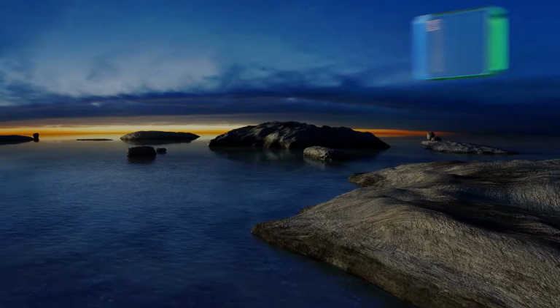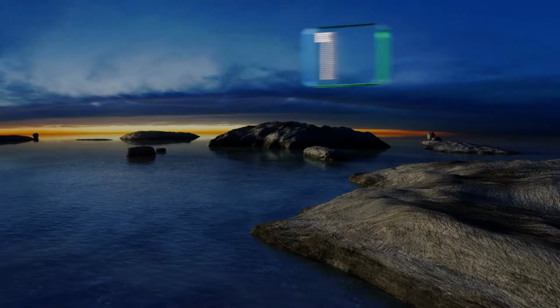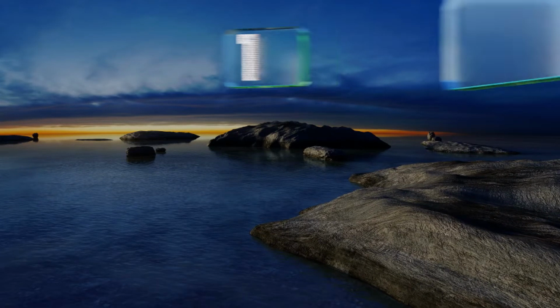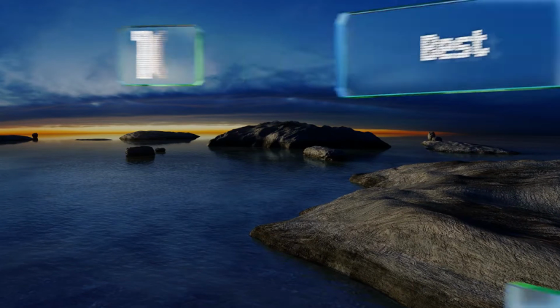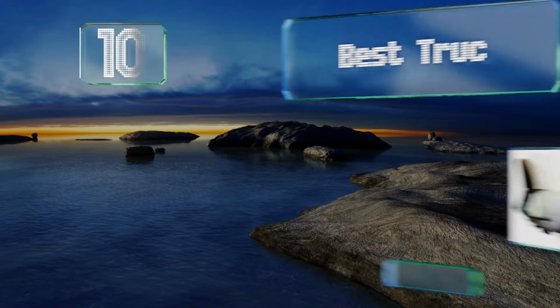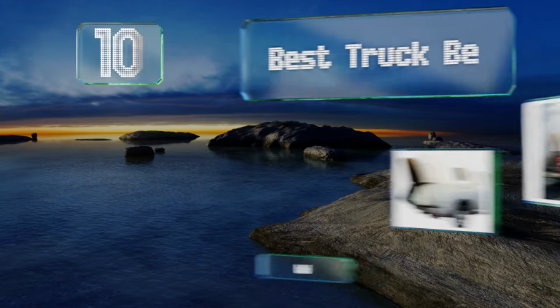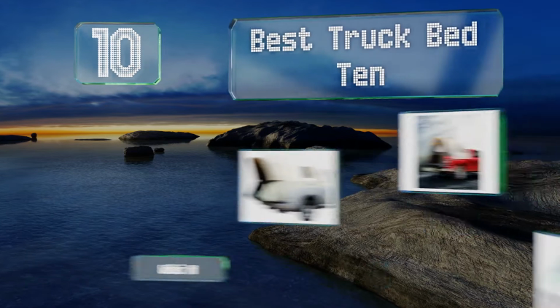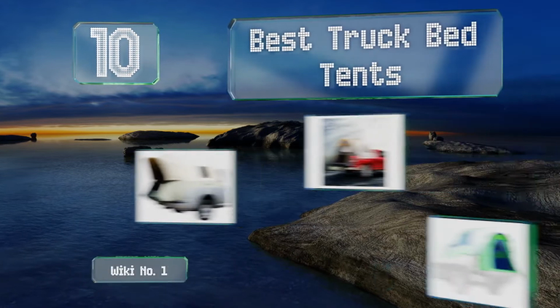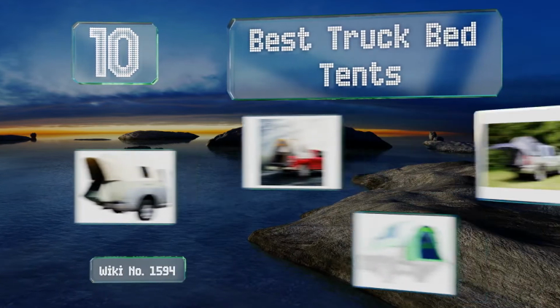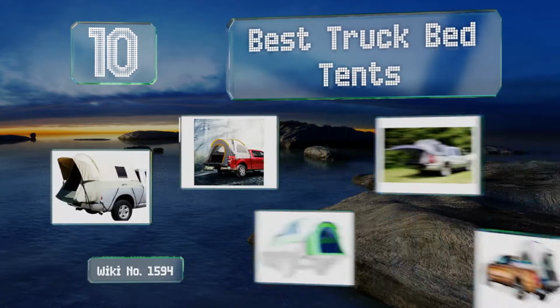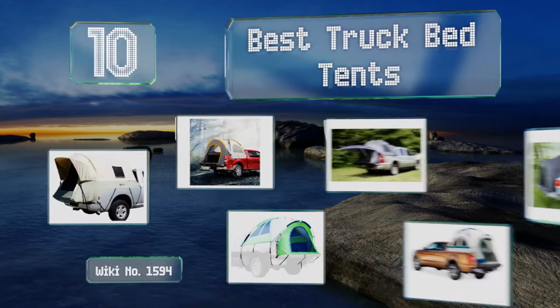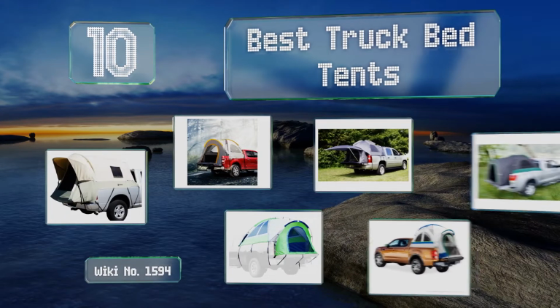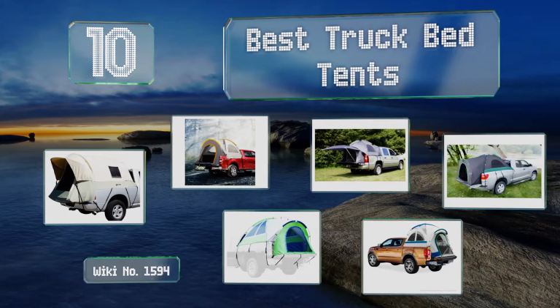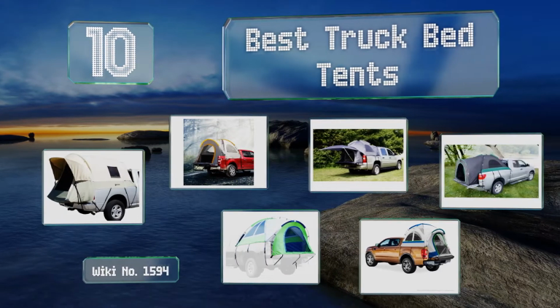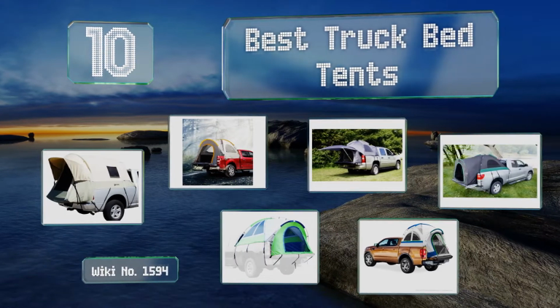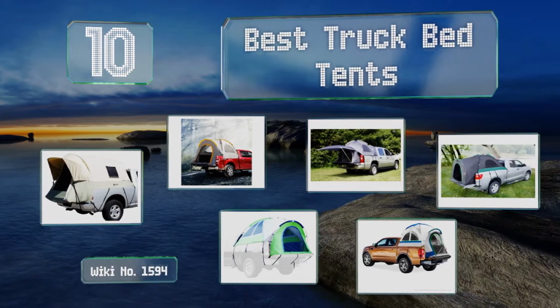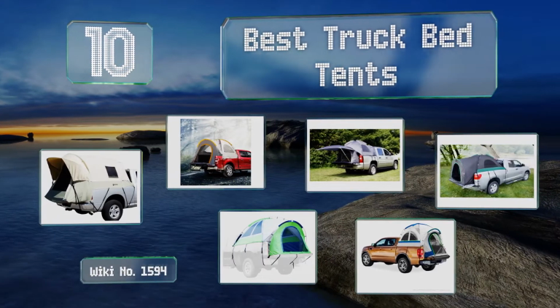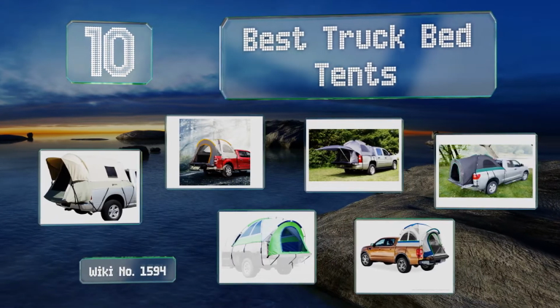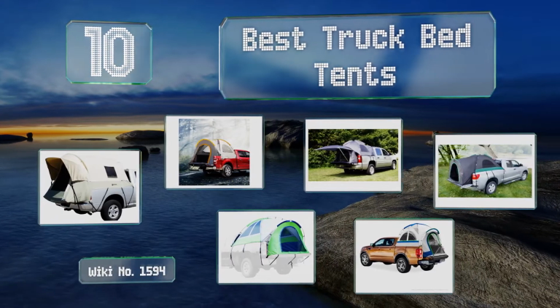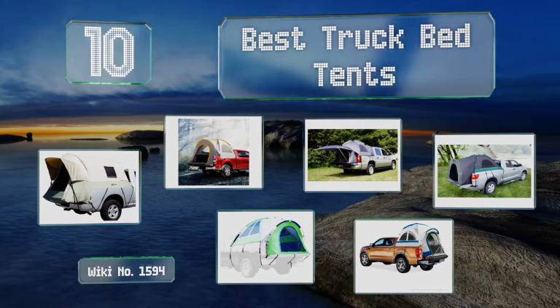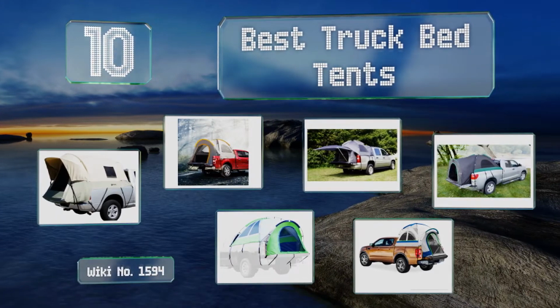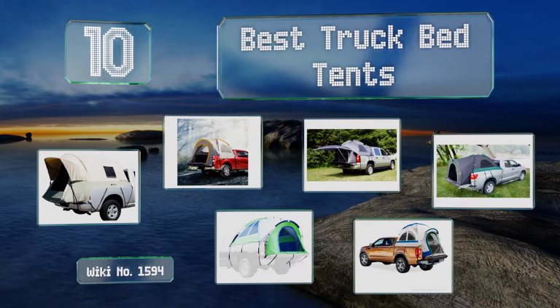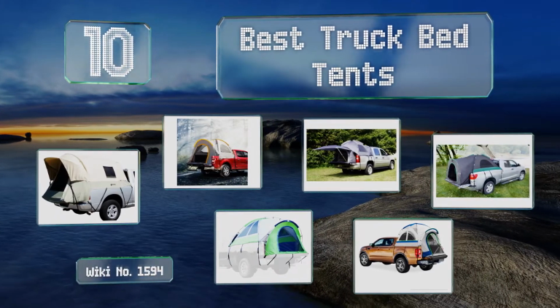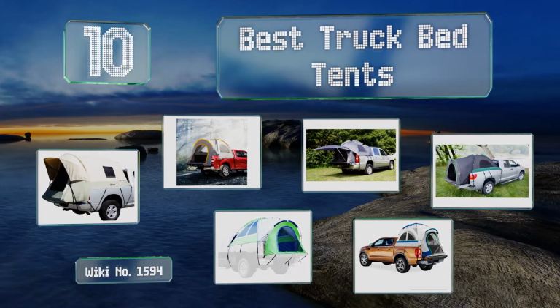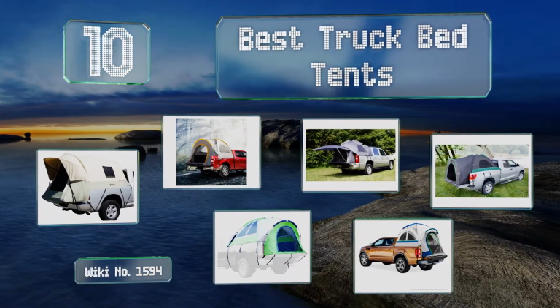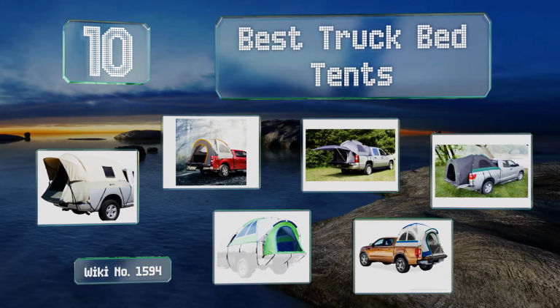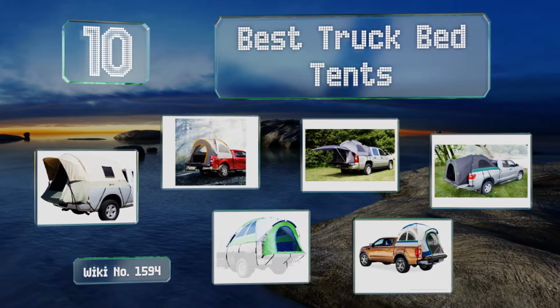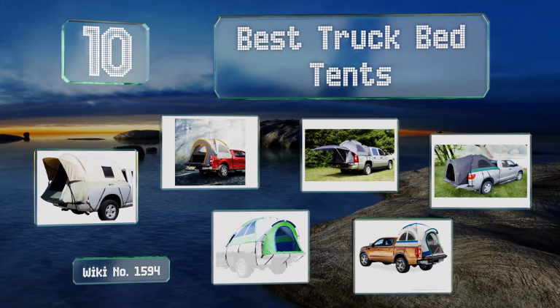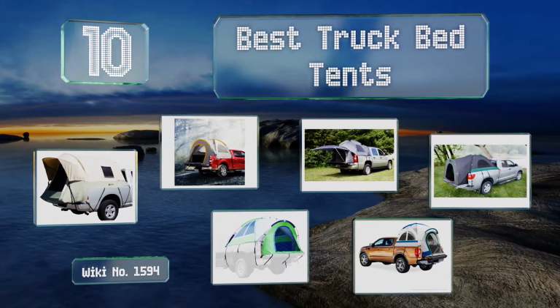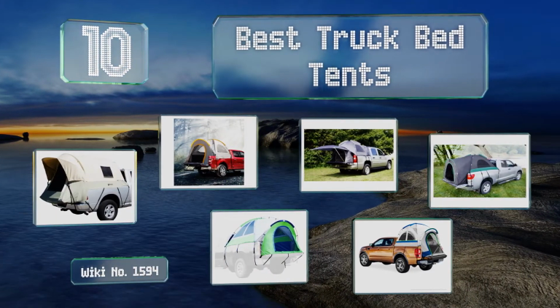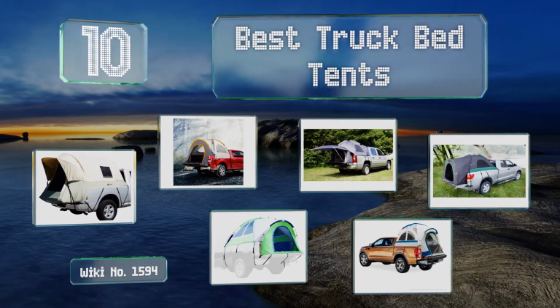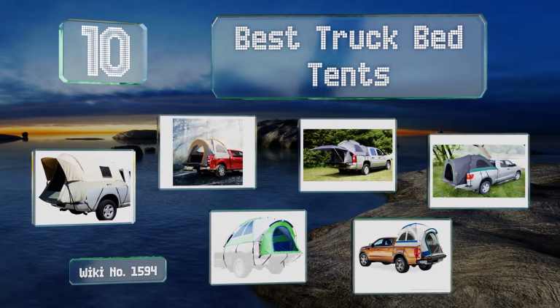EasyVid presents the 10 best truck bed tents. Let's get started with the list.